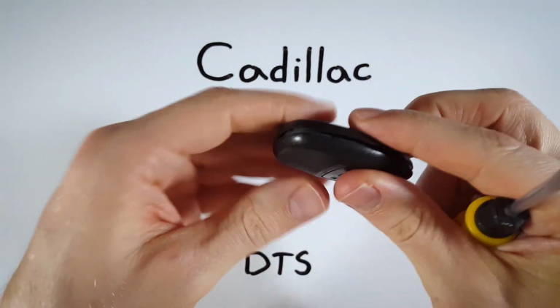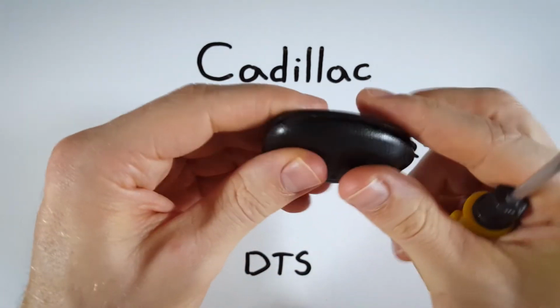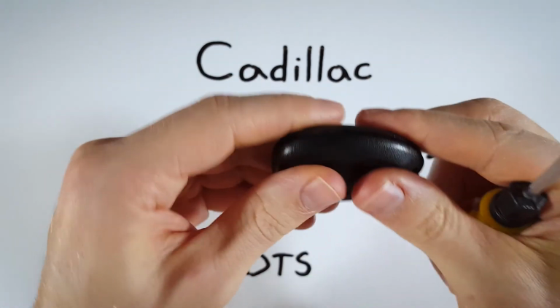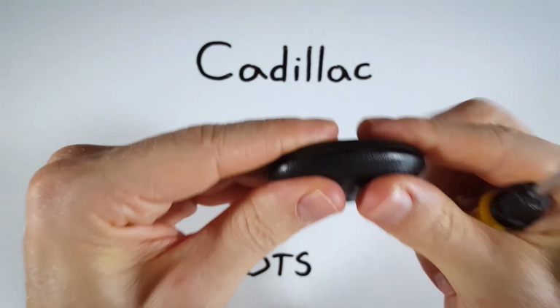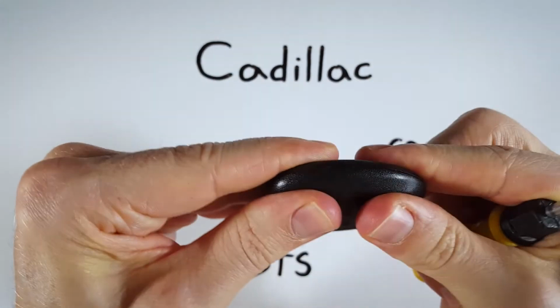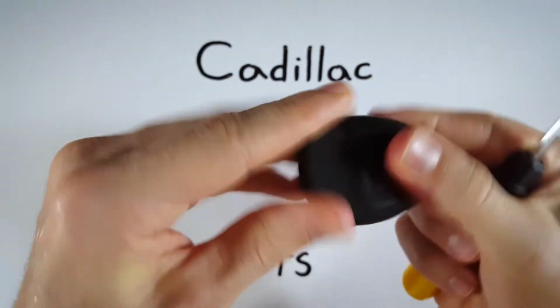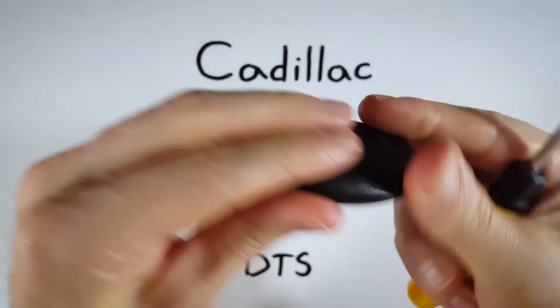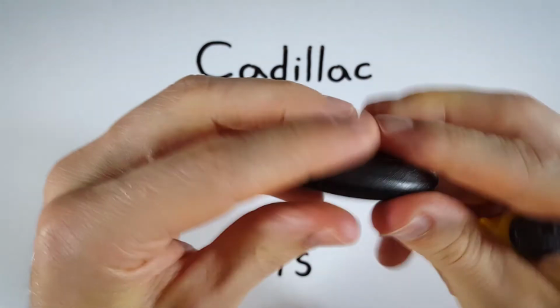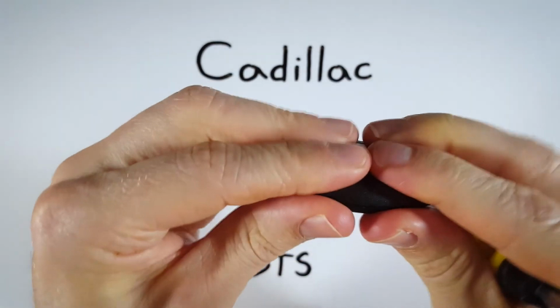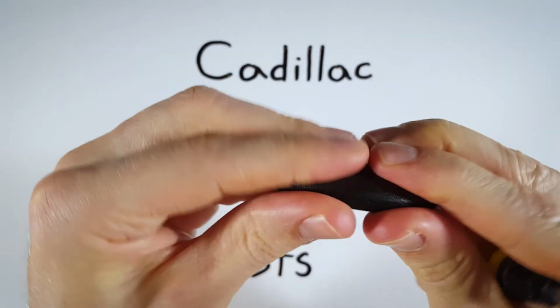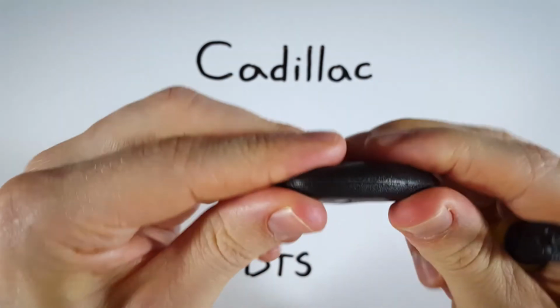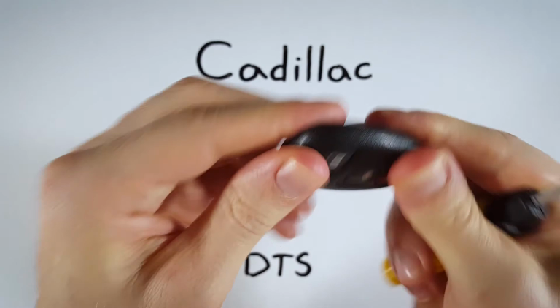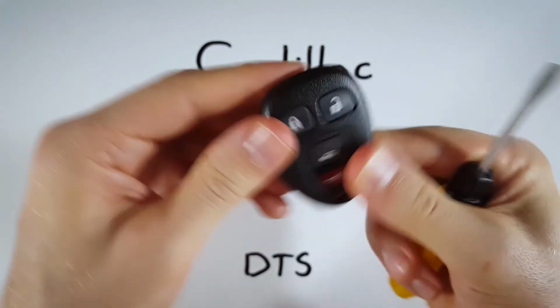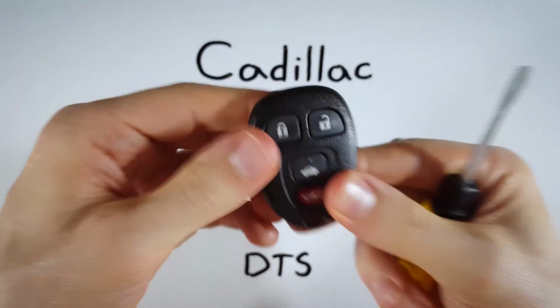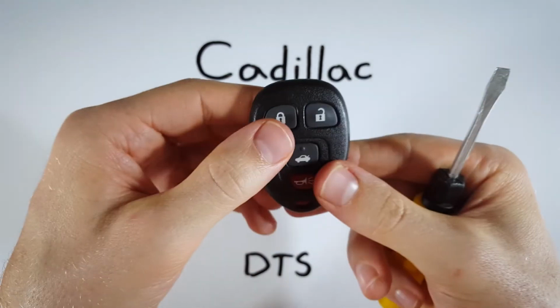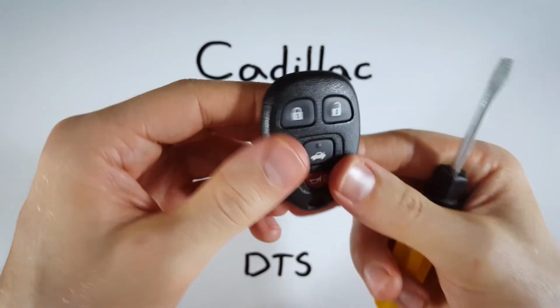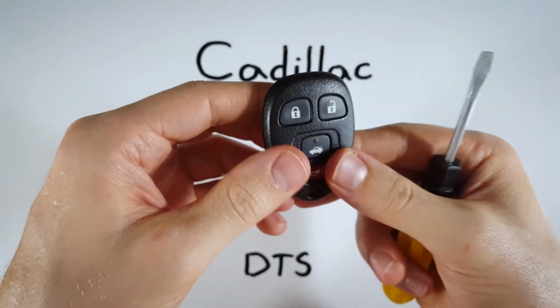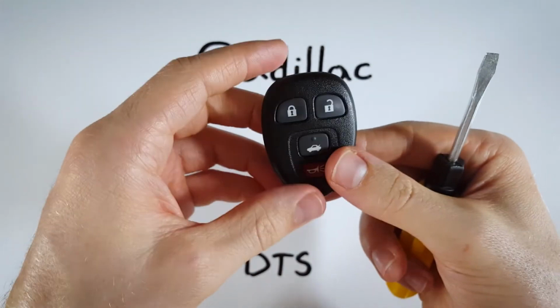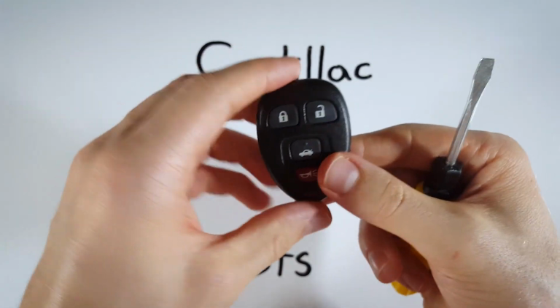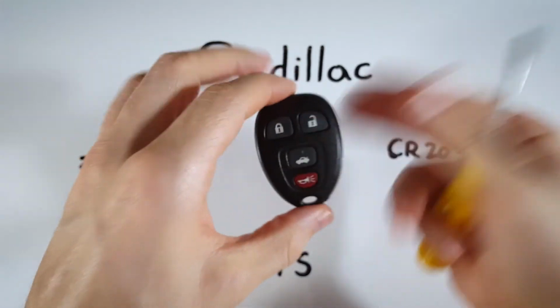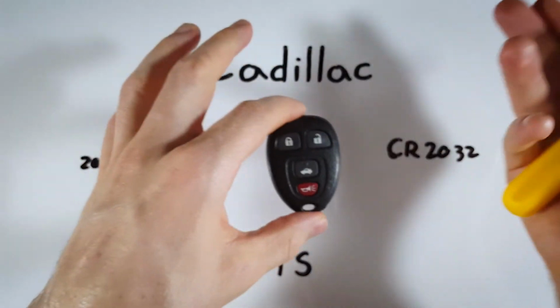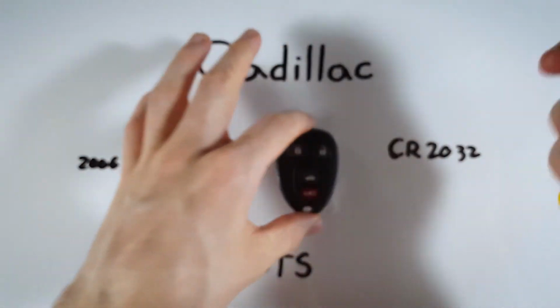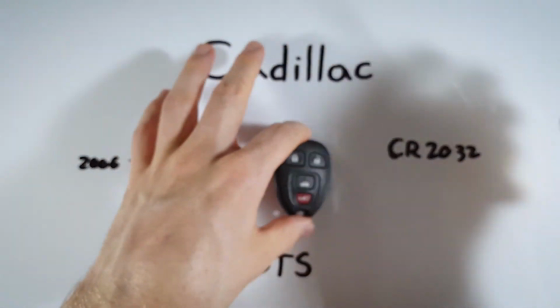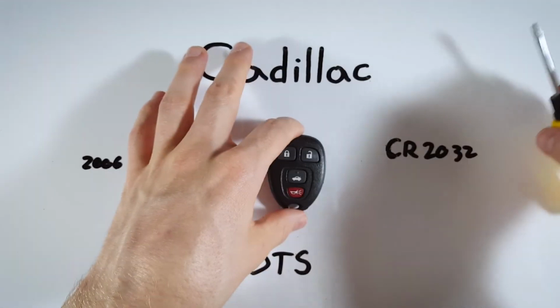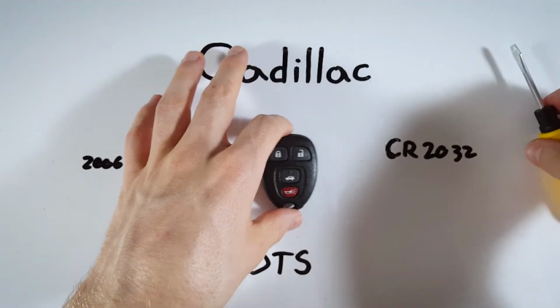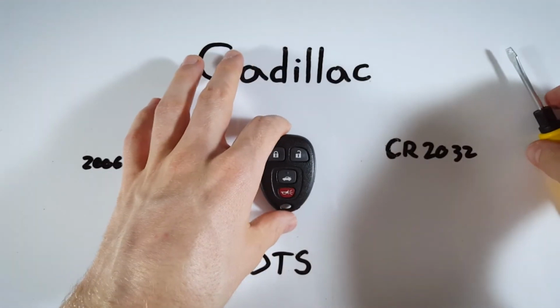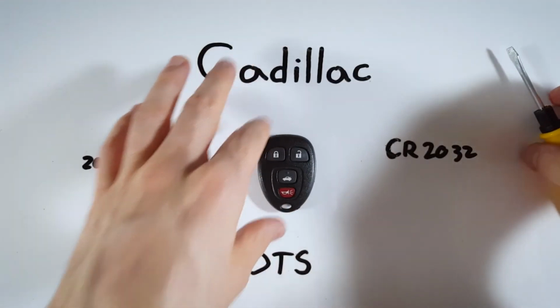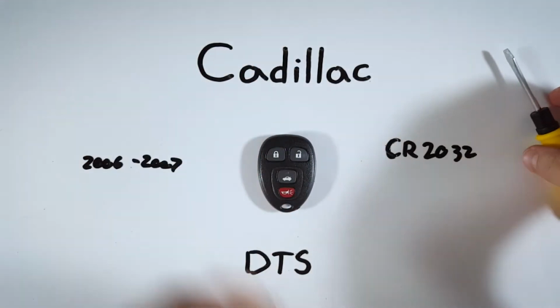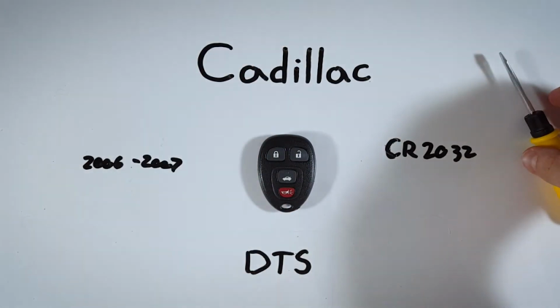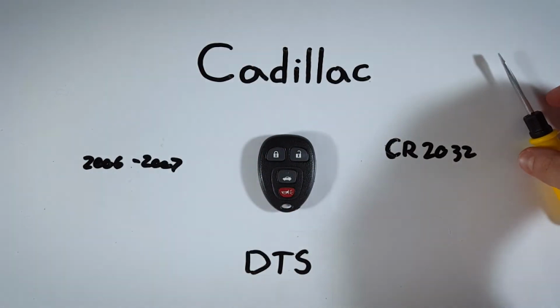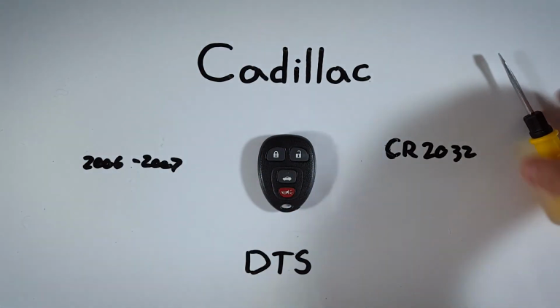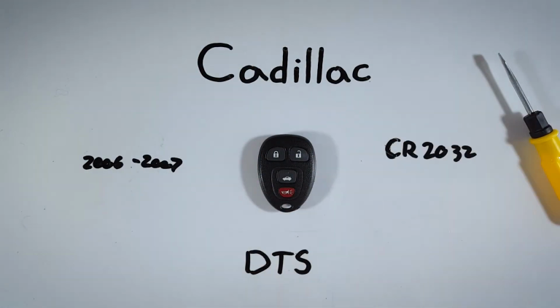Position the back of the device right on top and just squeeze it back together, and you are done. That's it — that was super easy!